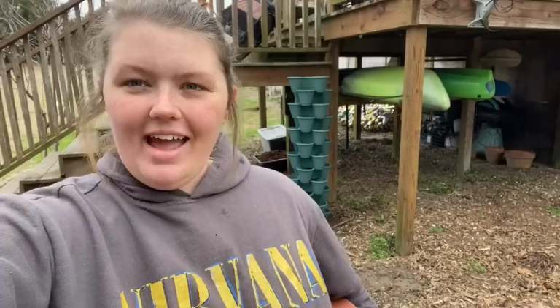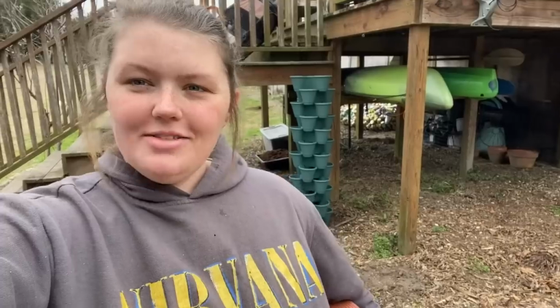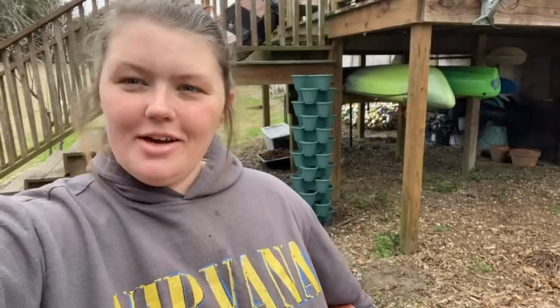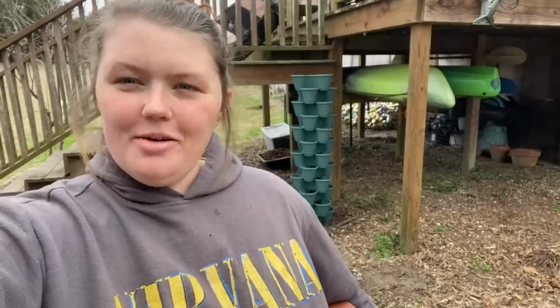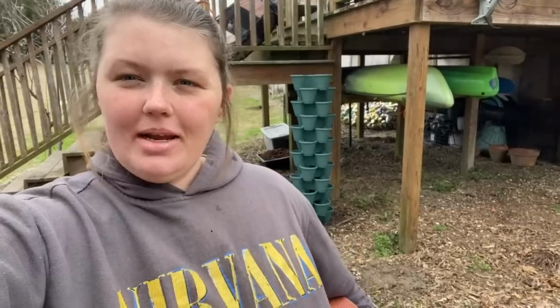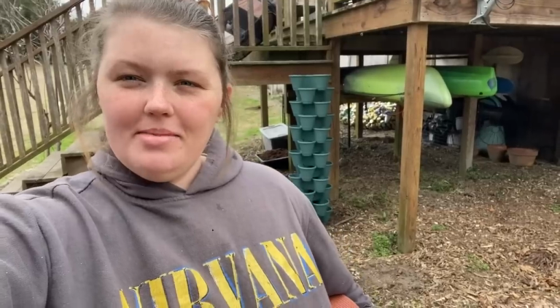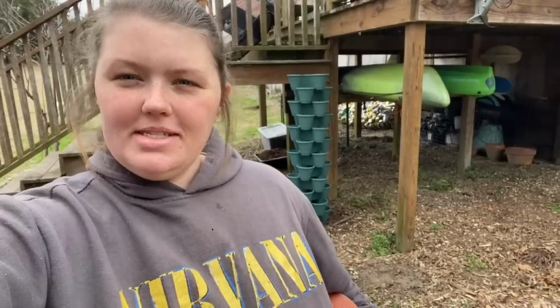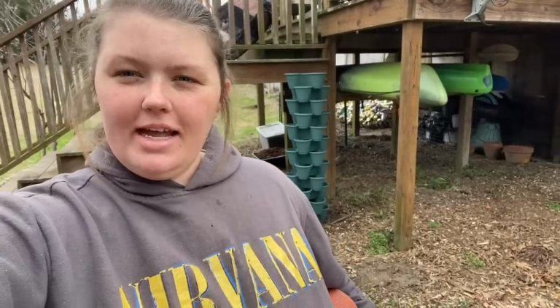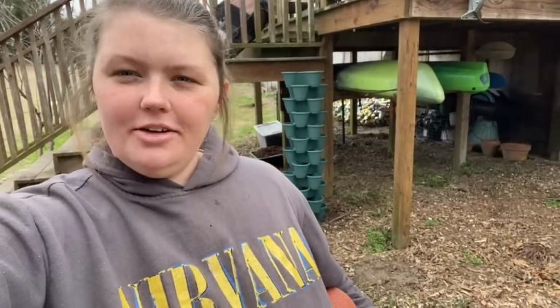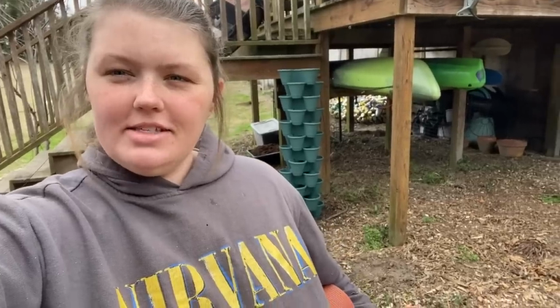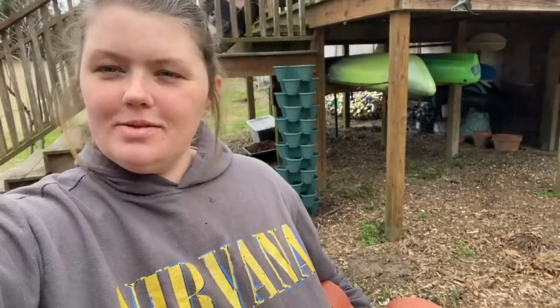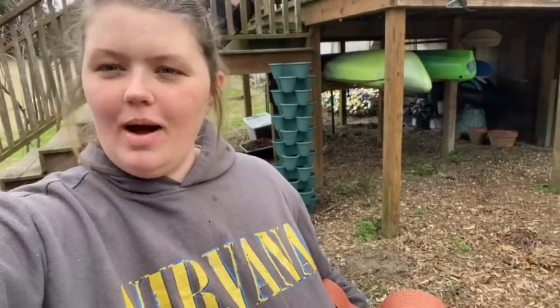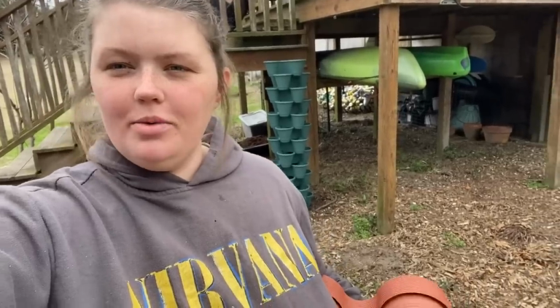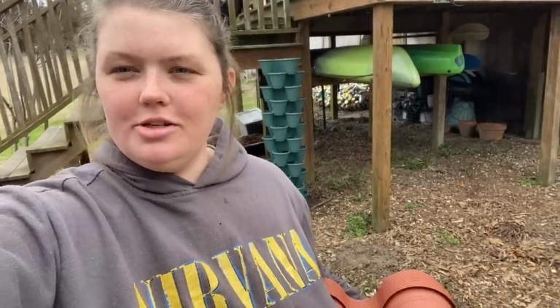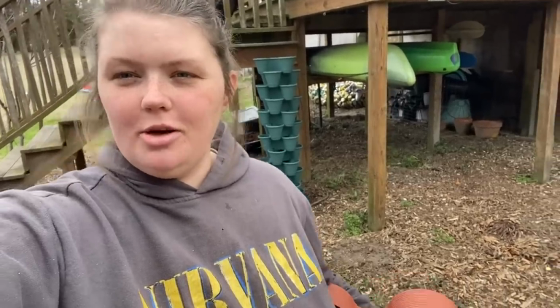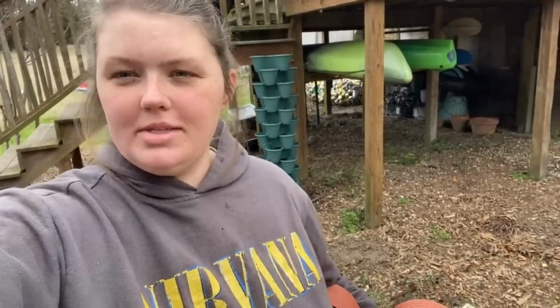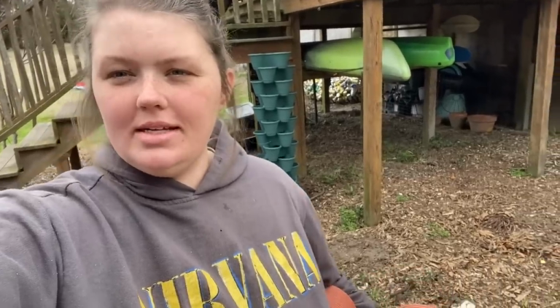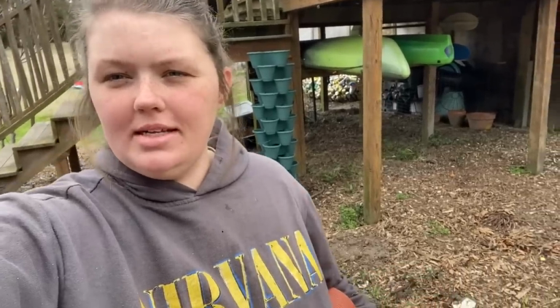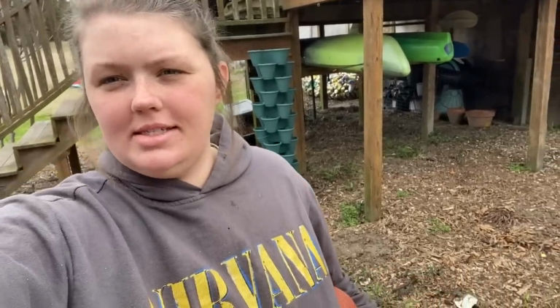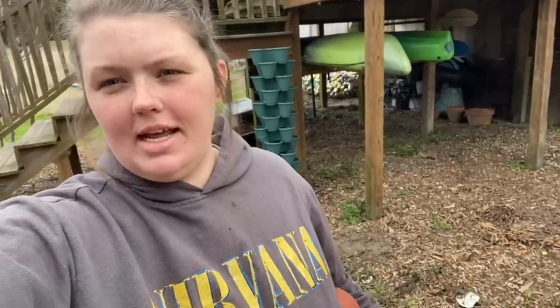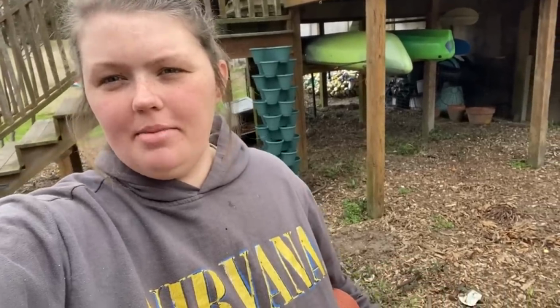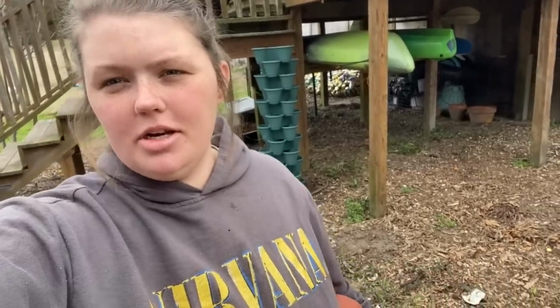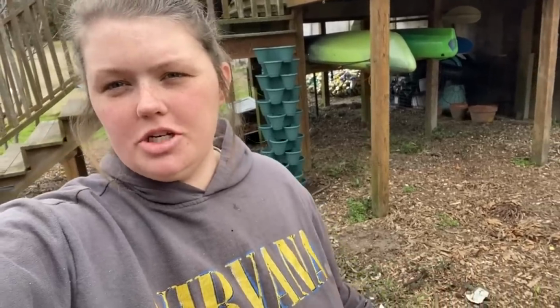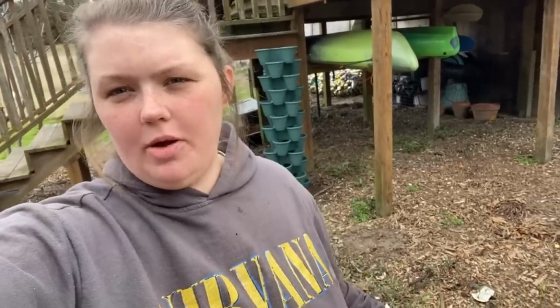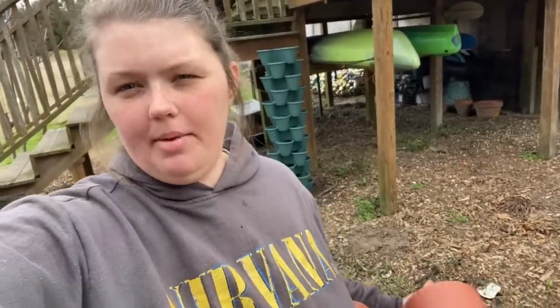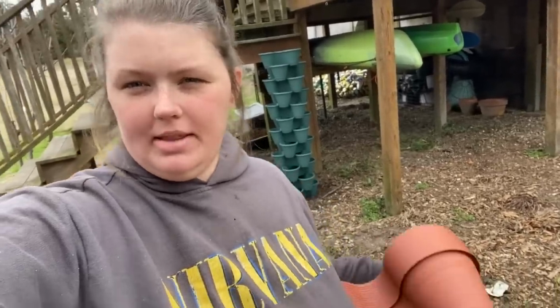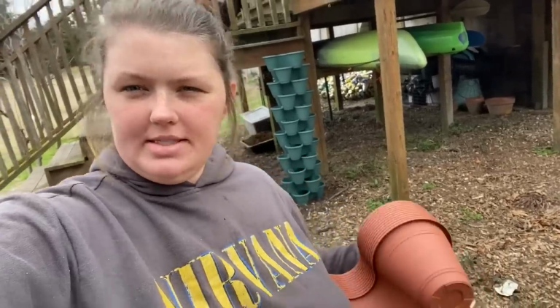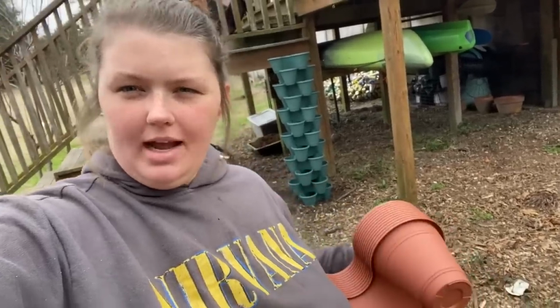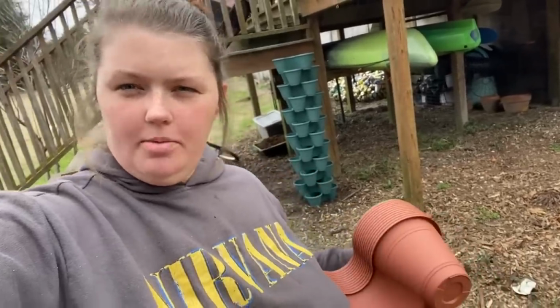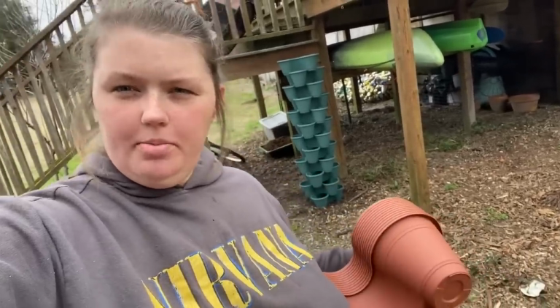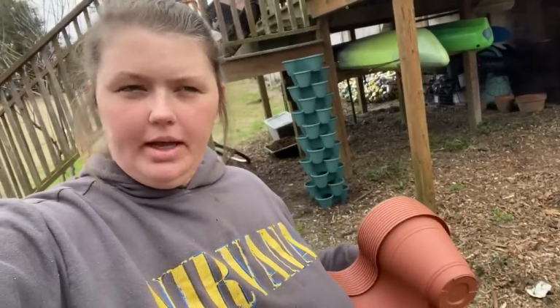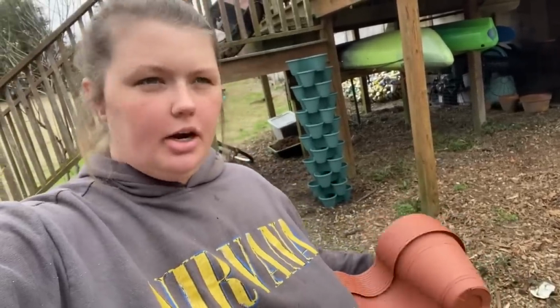Hey, how's it going? My name is Taylor and this is Wild Wonders Homestead, and today I'm going to show you how I made this stackable planter.